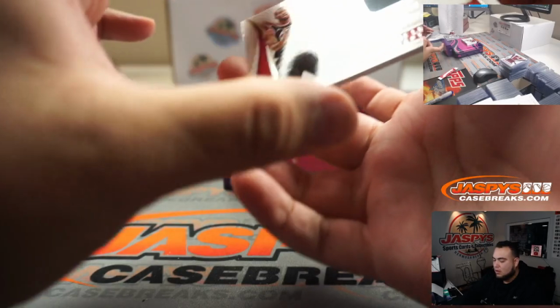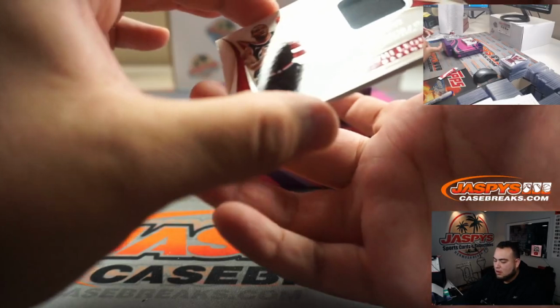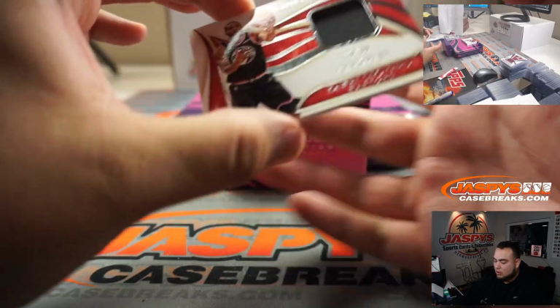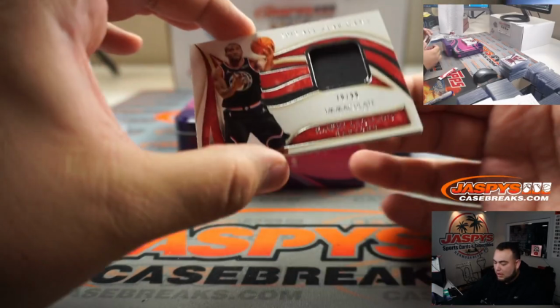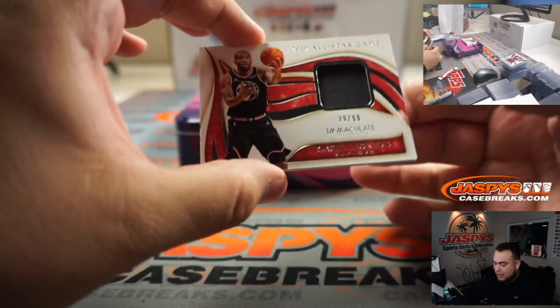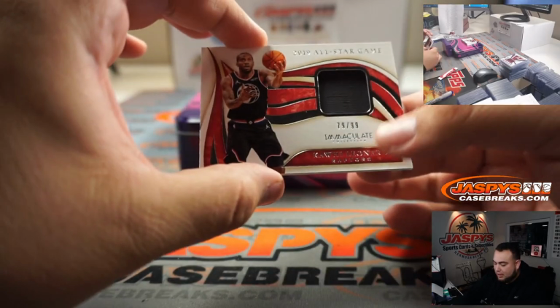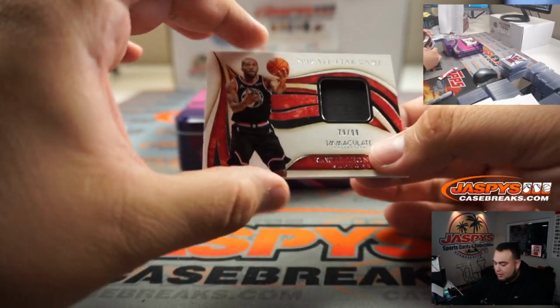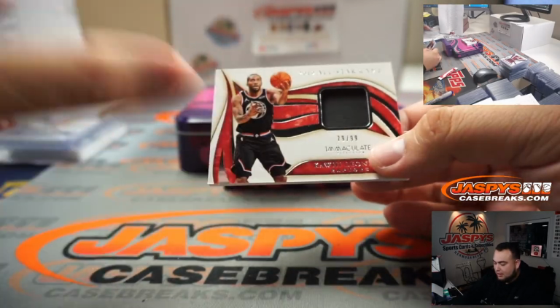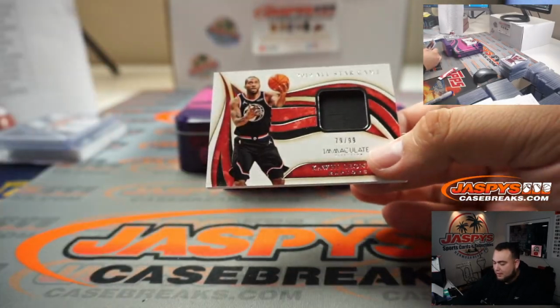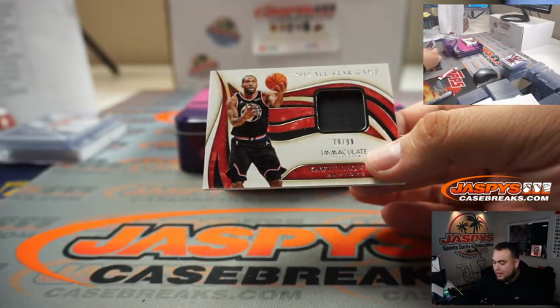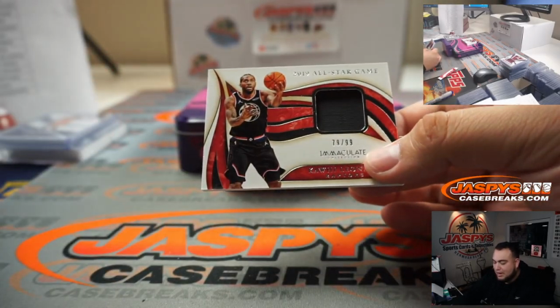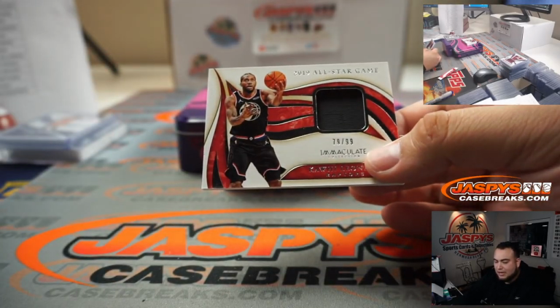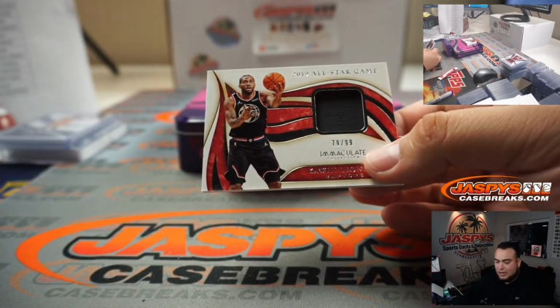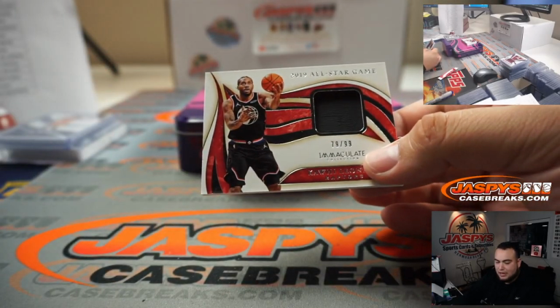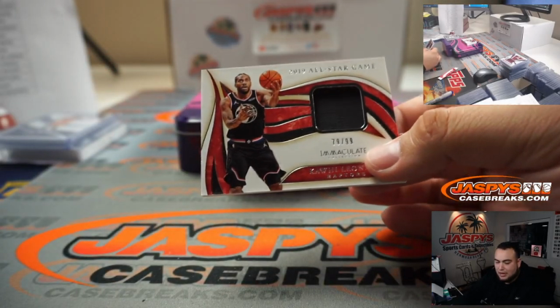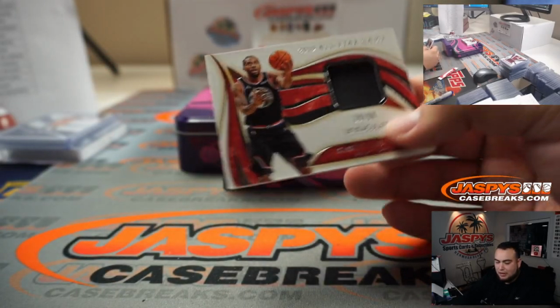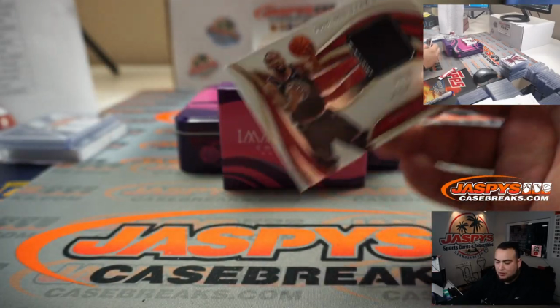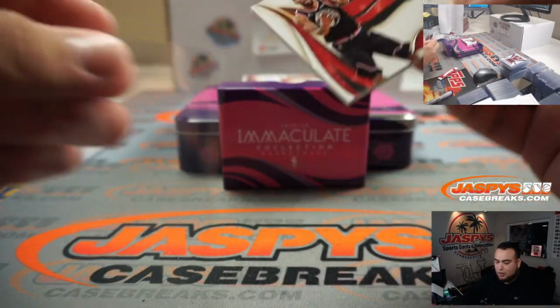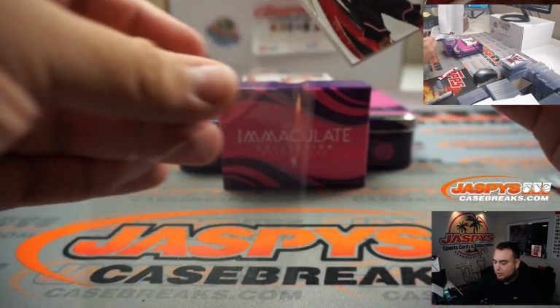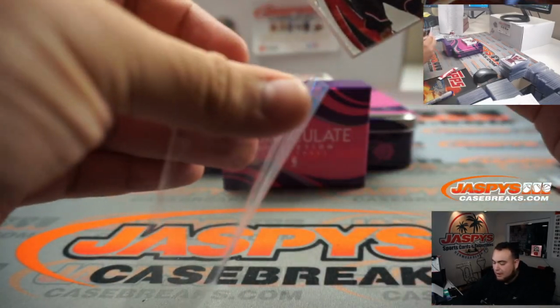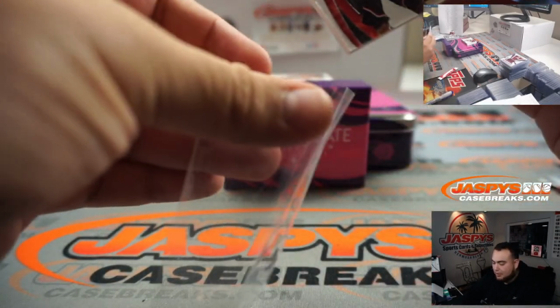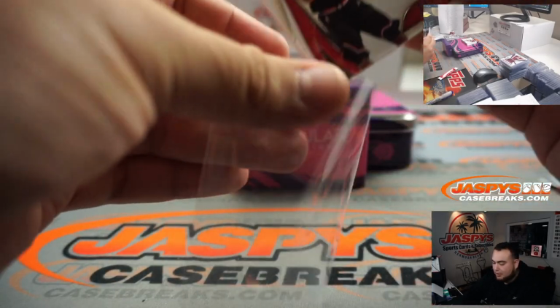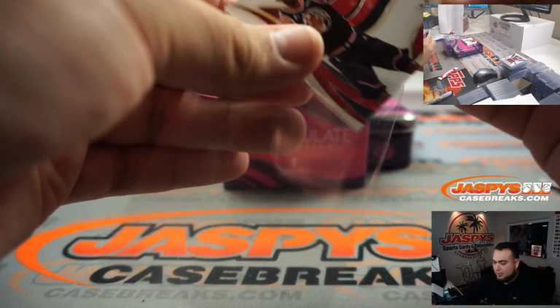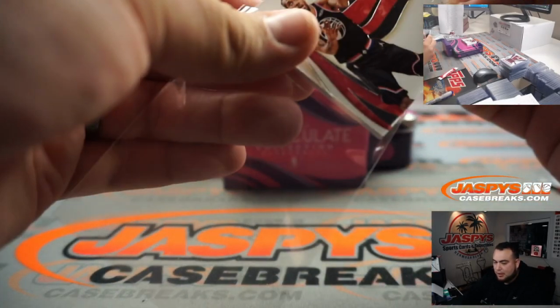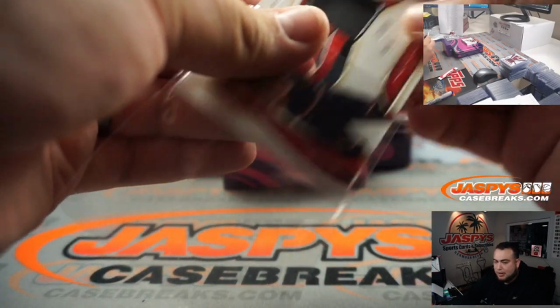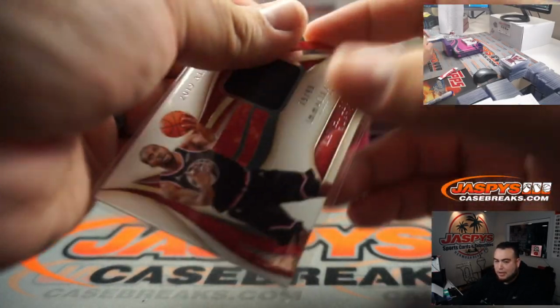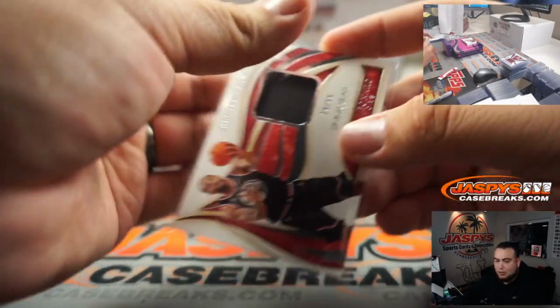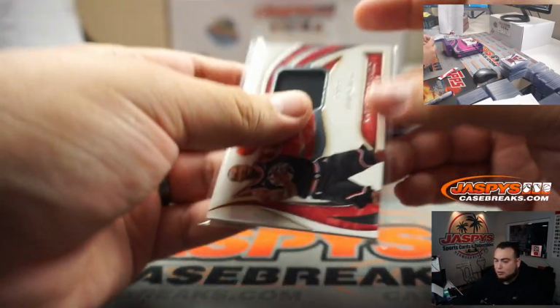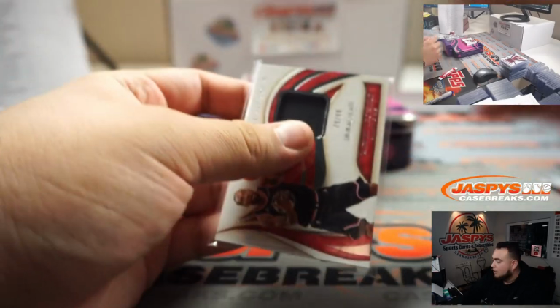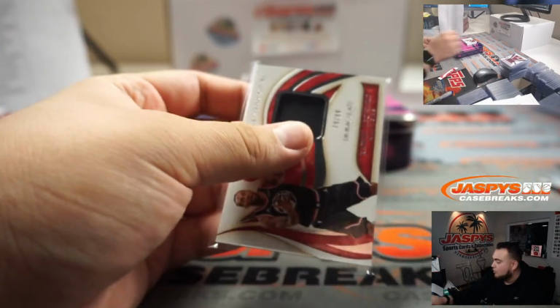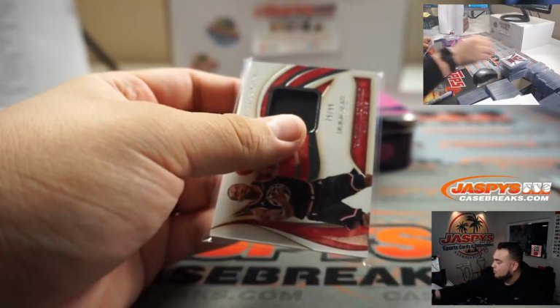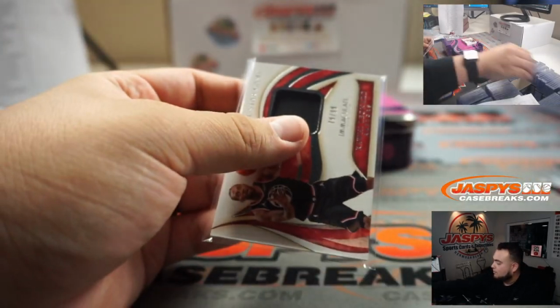Kawhi Leonard, 79 out of 99, Toronto Raptors. Spot 9, going to Robert Wolfe.